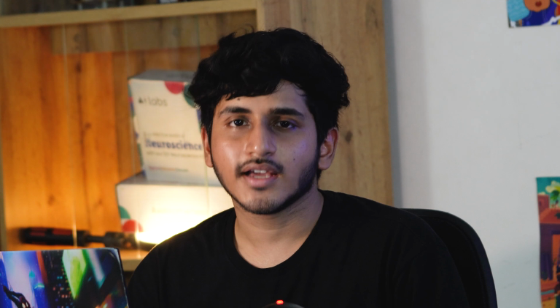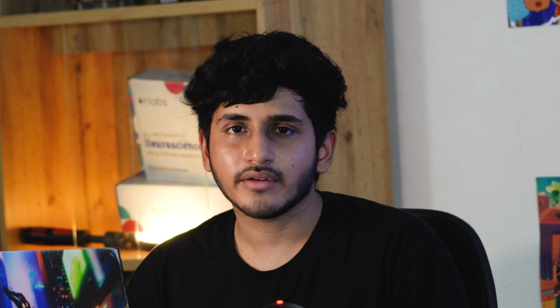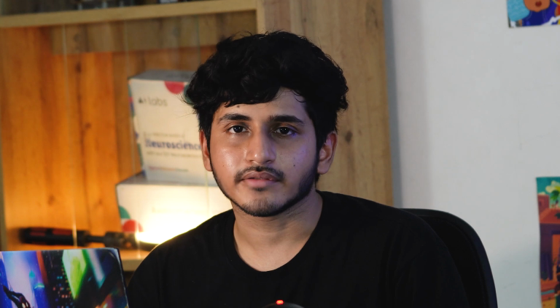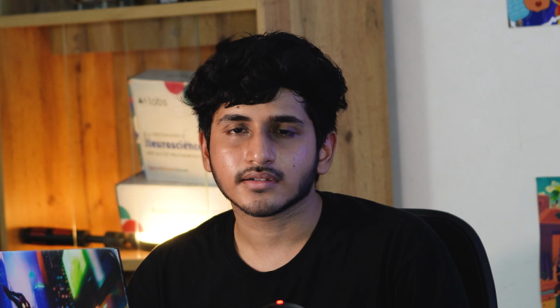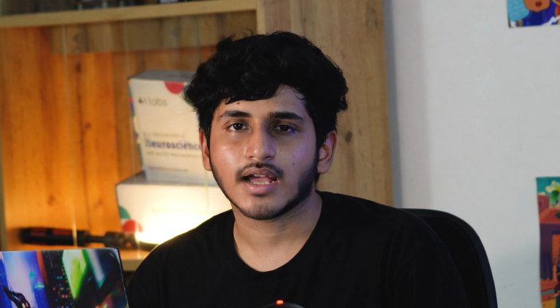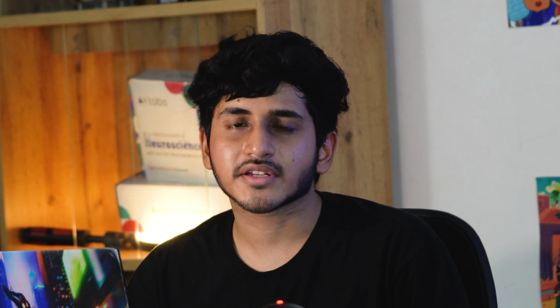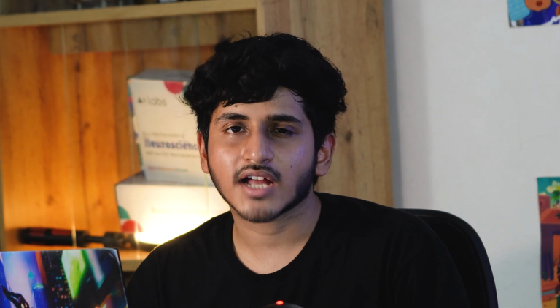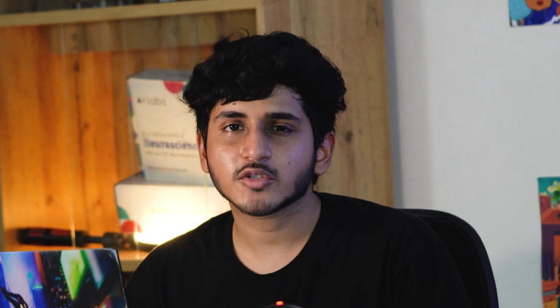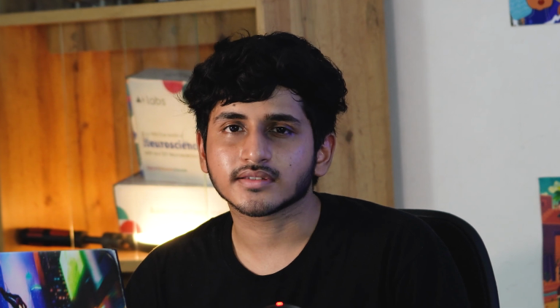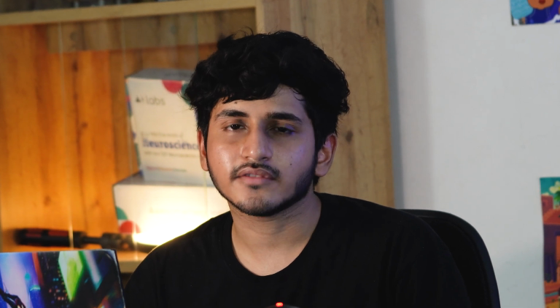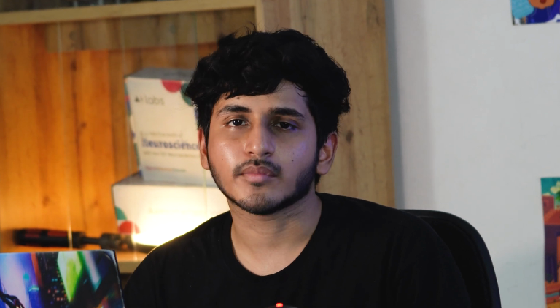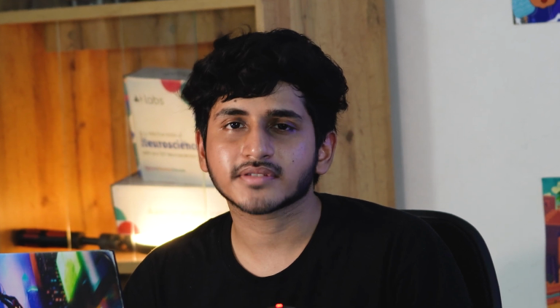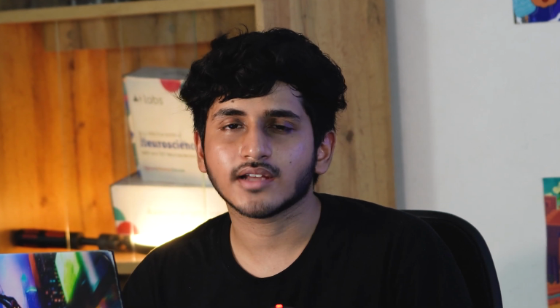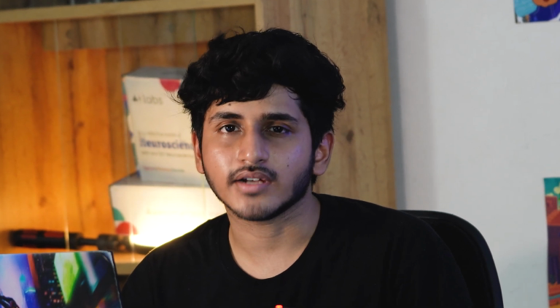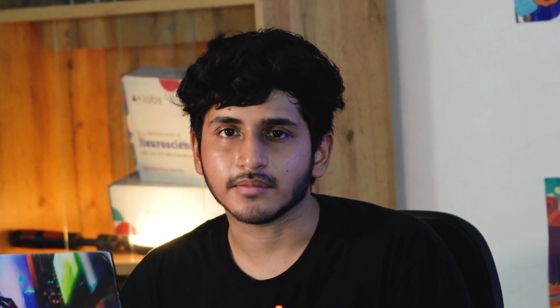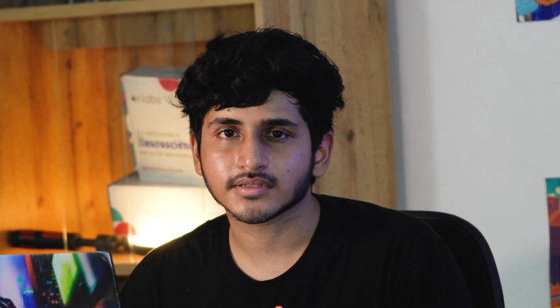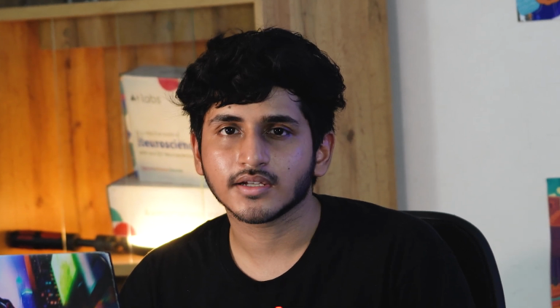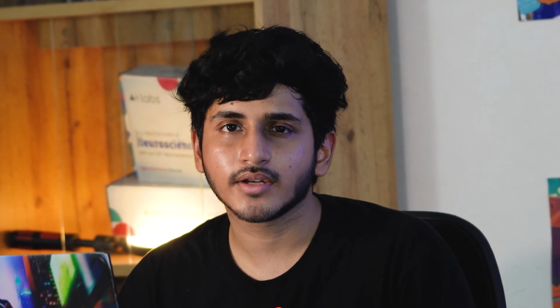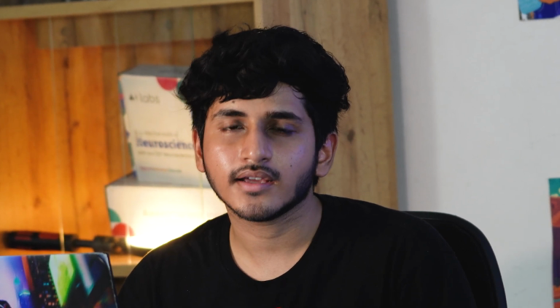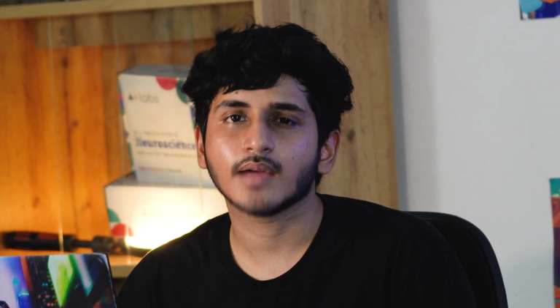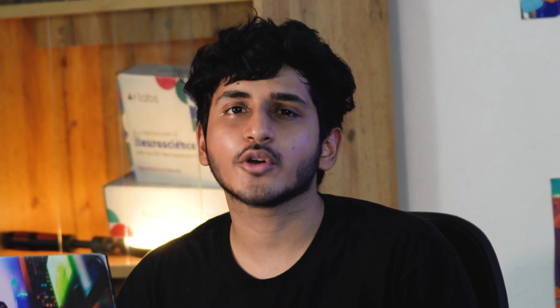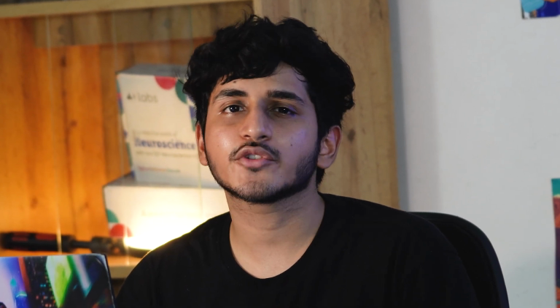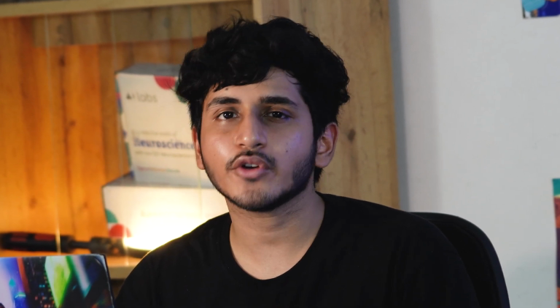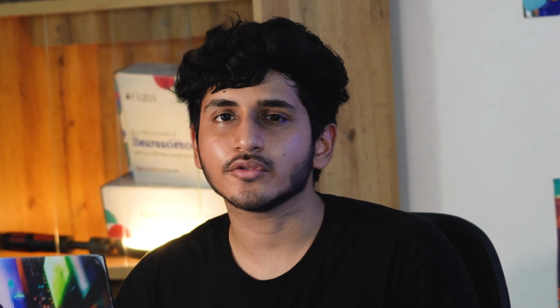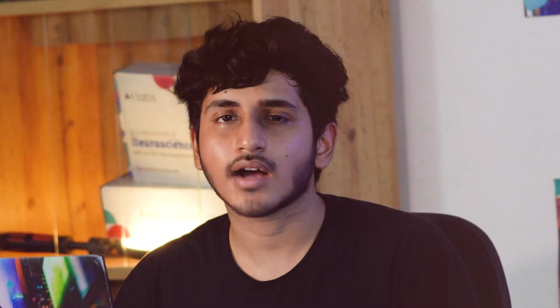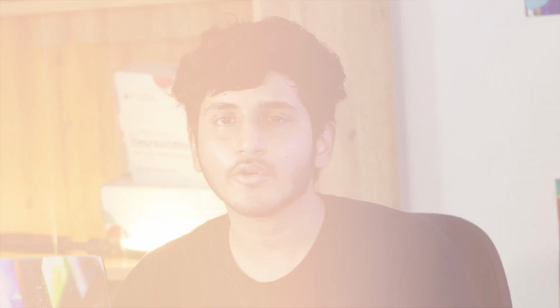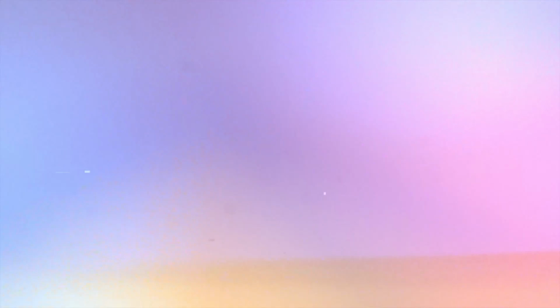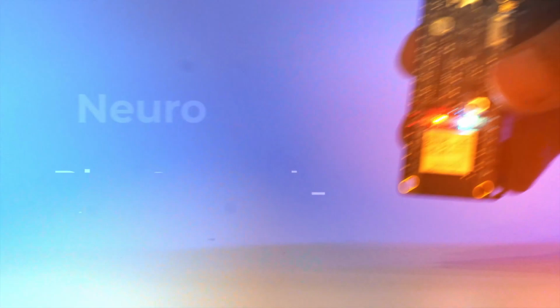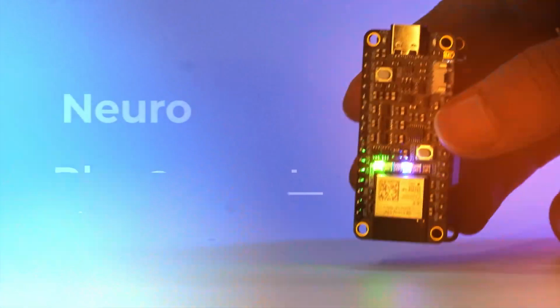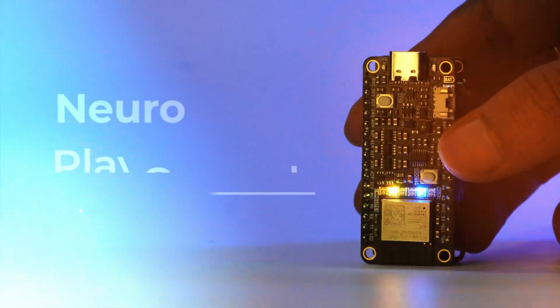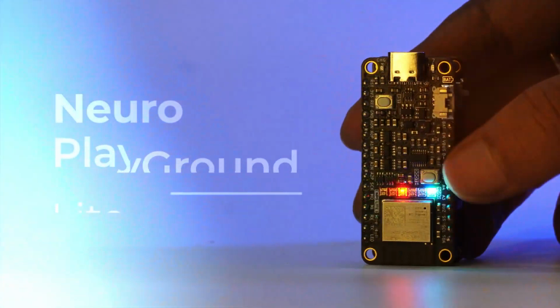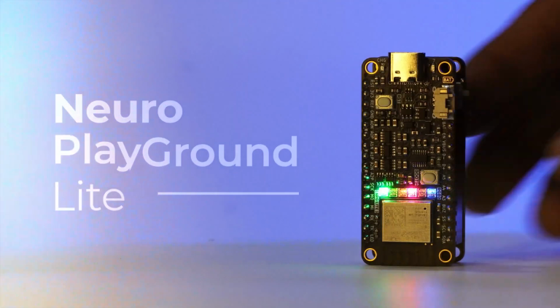Hello everyone, I'm Krishnan Shumithal from Upside Down Labs. Today, I'm going to show you how to use Neuro Playground Lite.